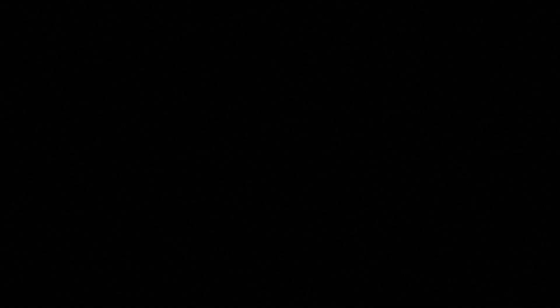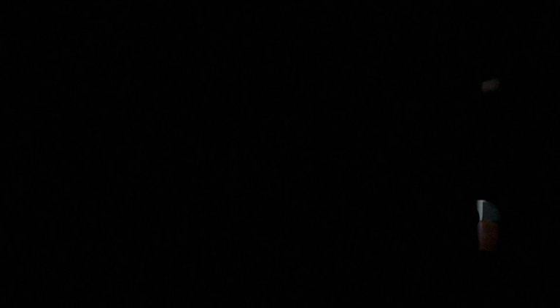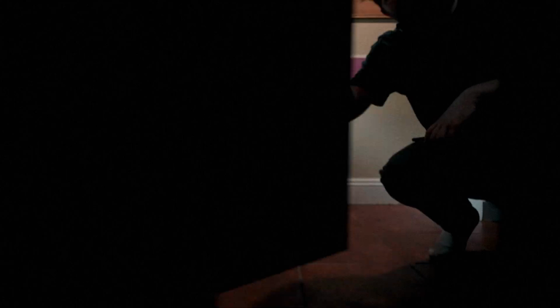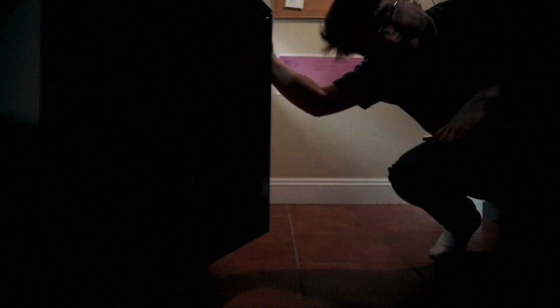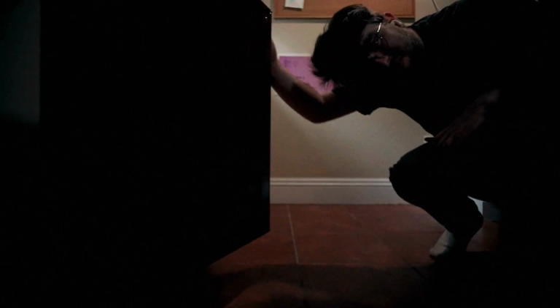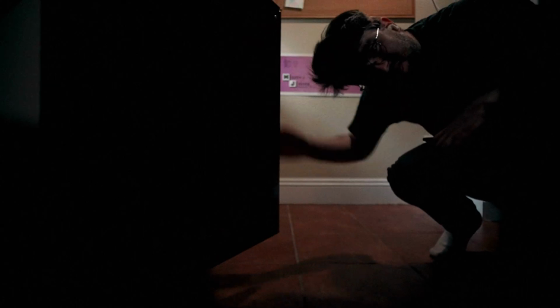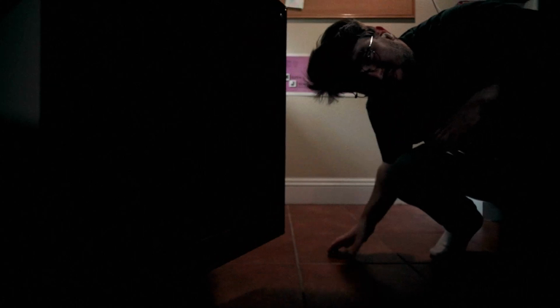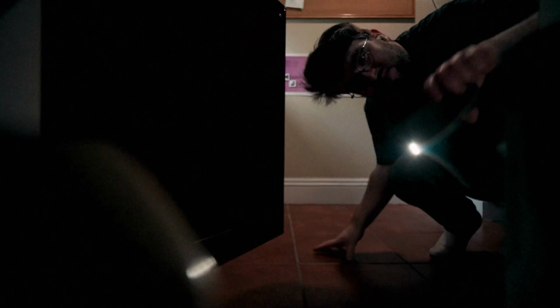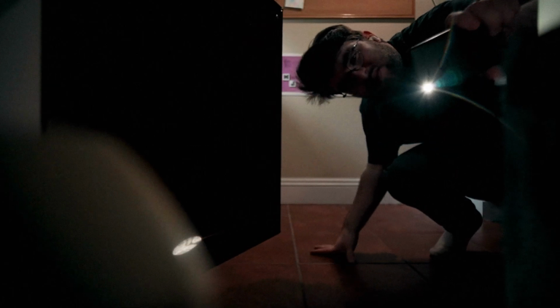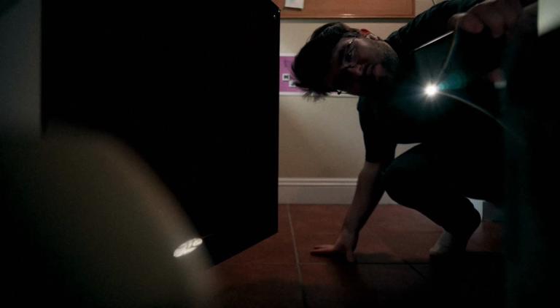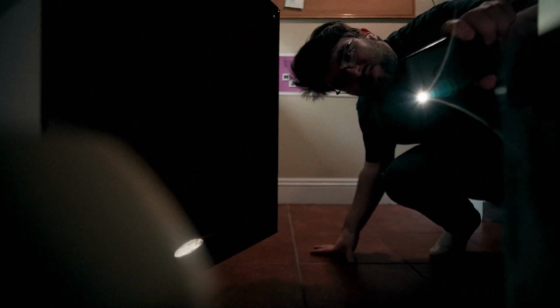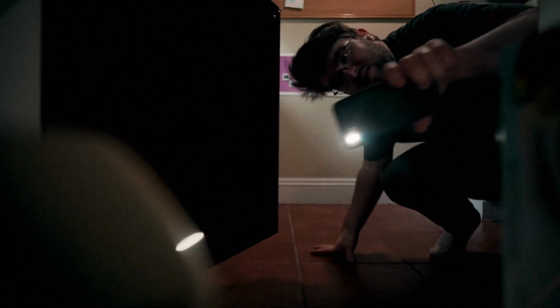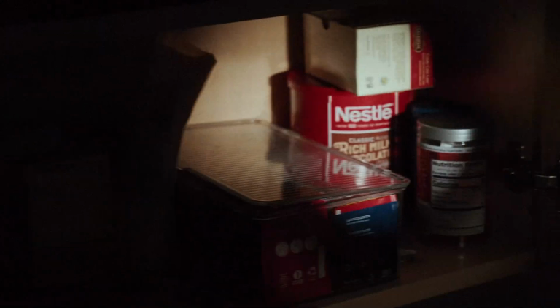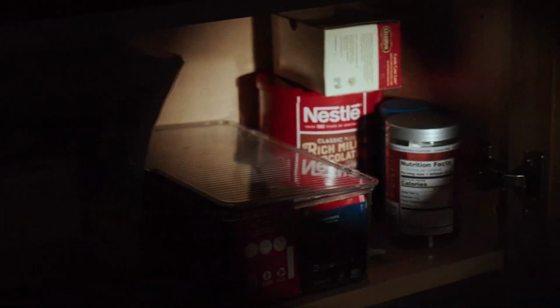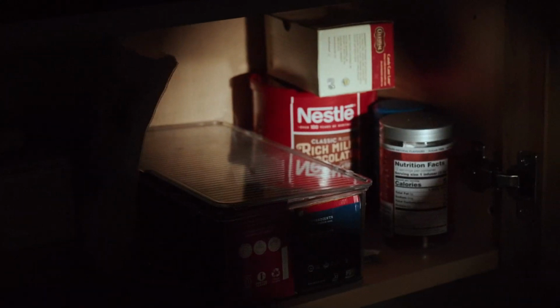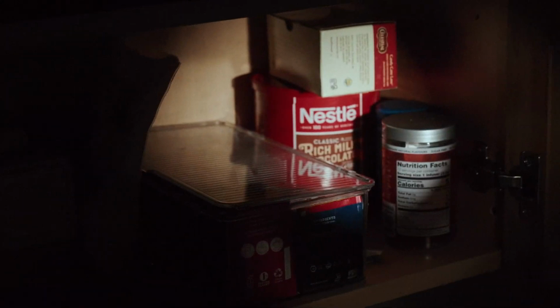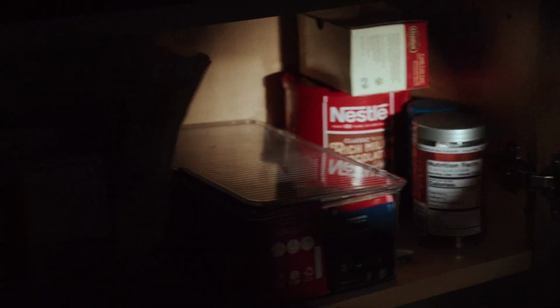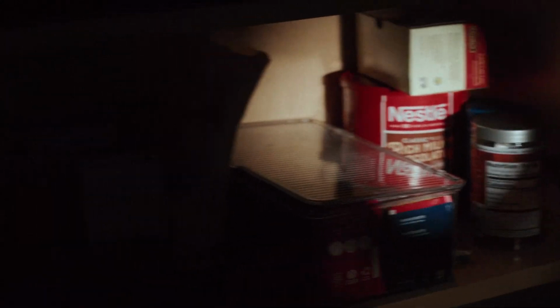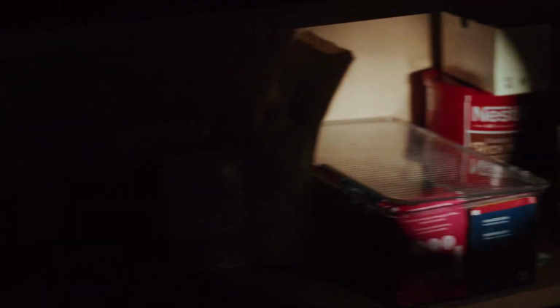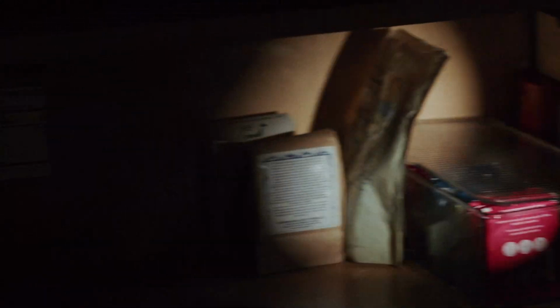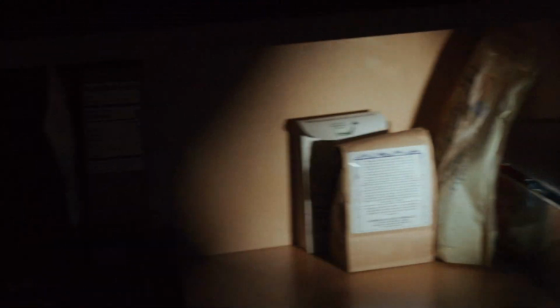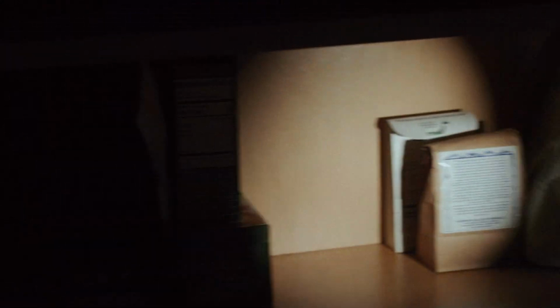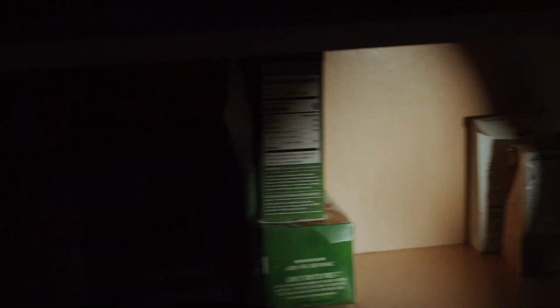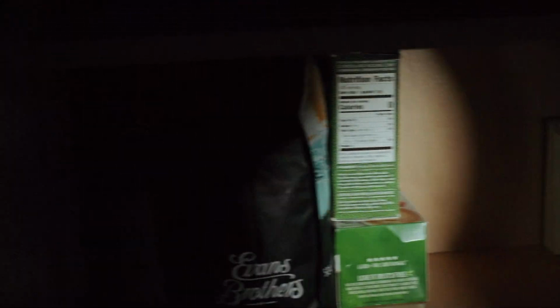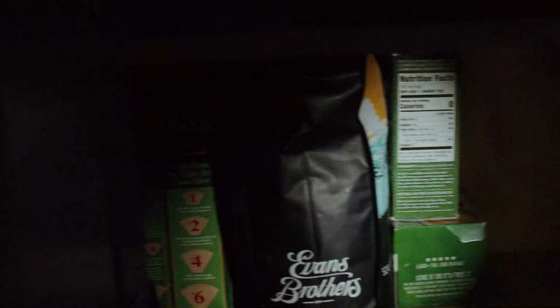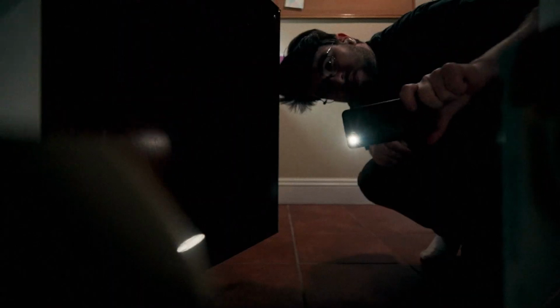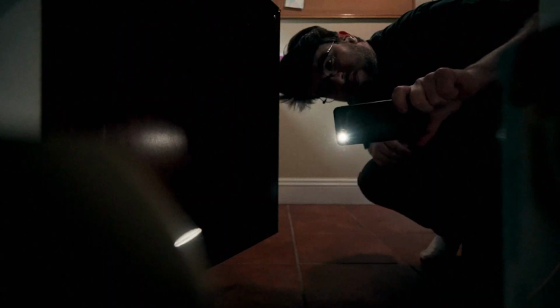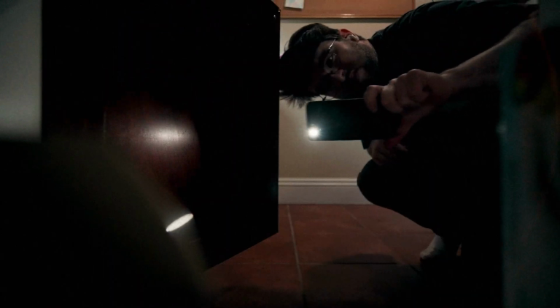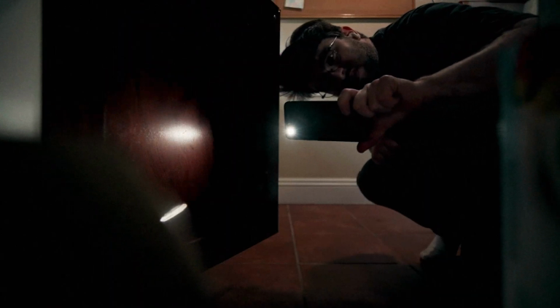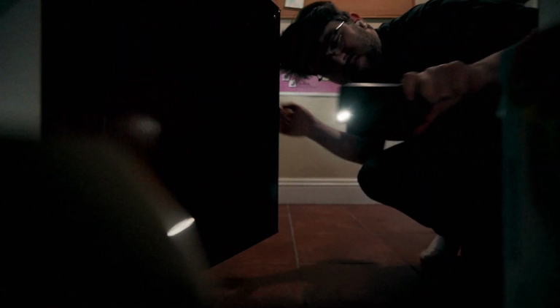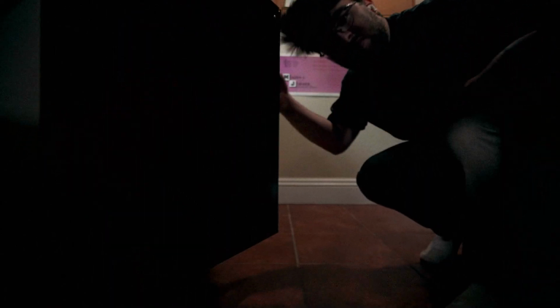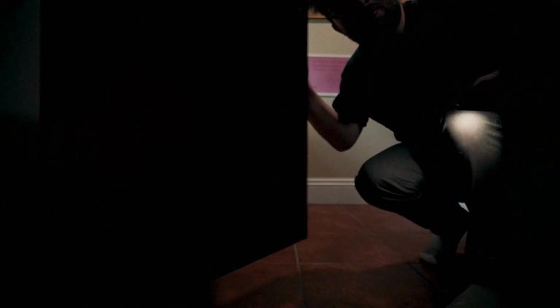Start by looking around the inside of your home. Grab a flashlight and look for gaps, holes, or any other spaces that a rodent could fit through.